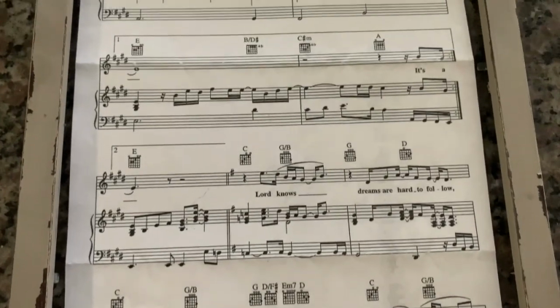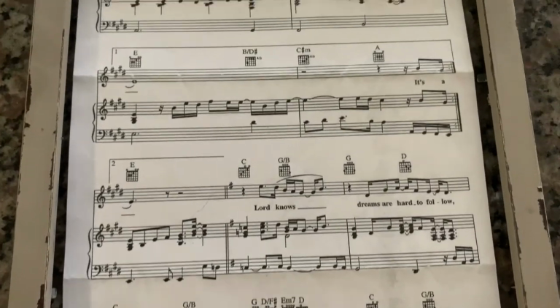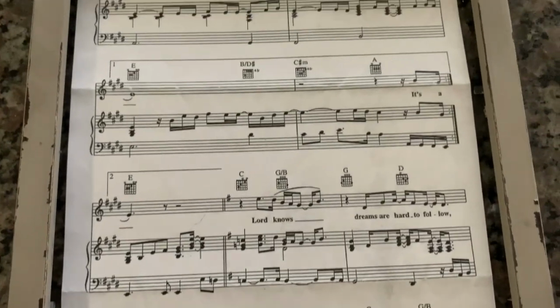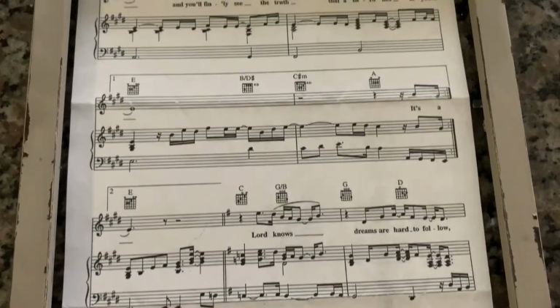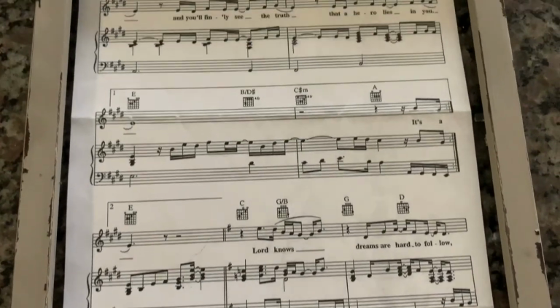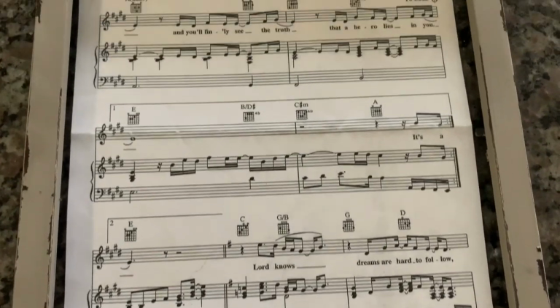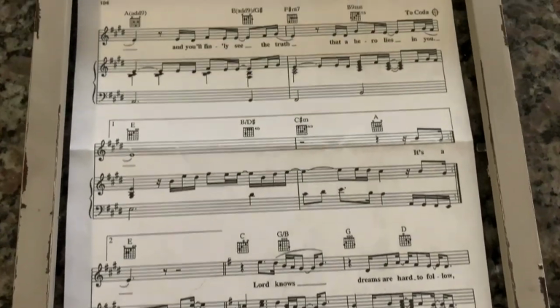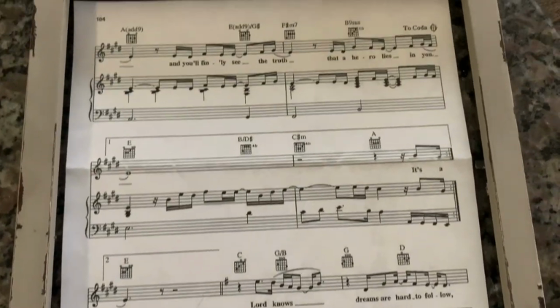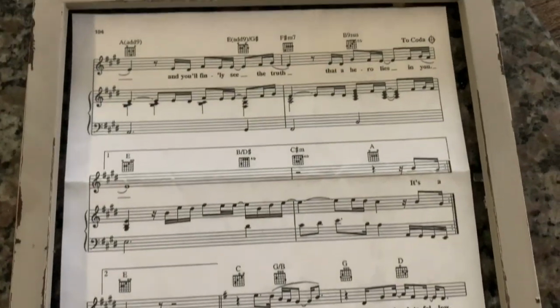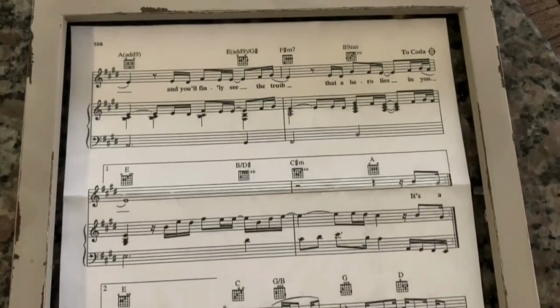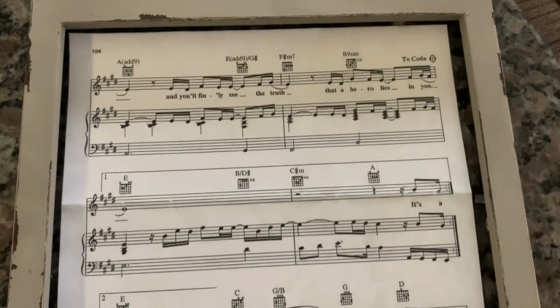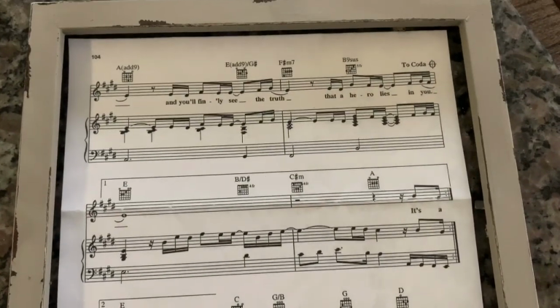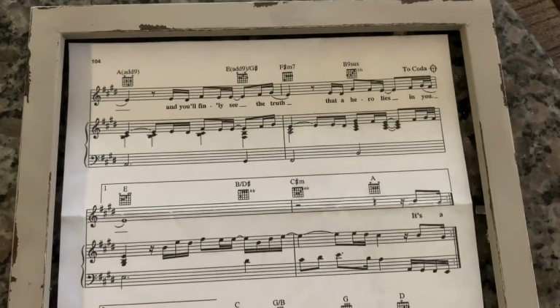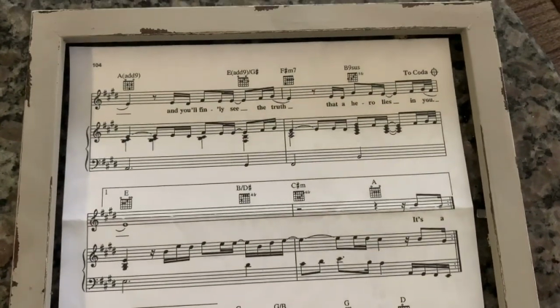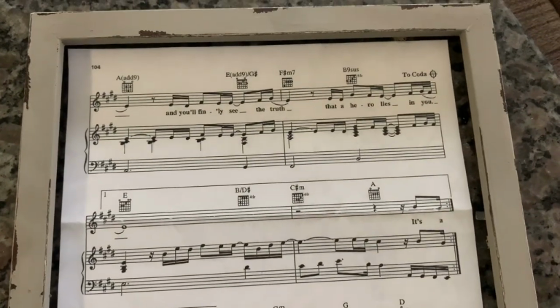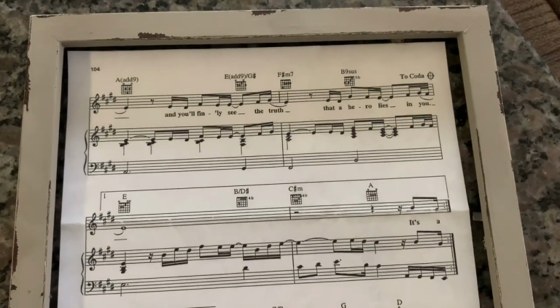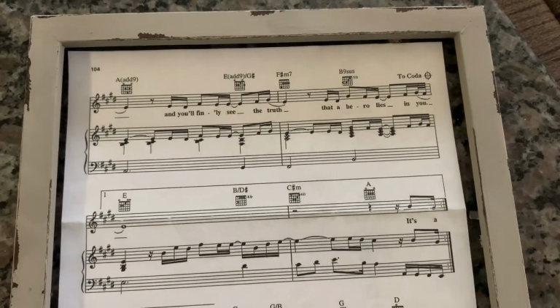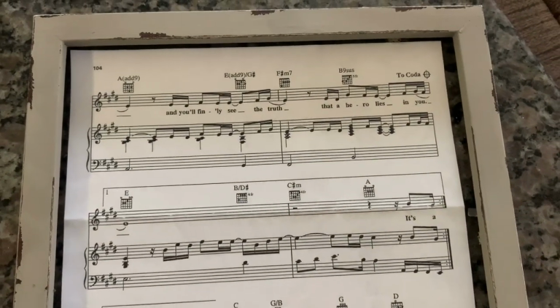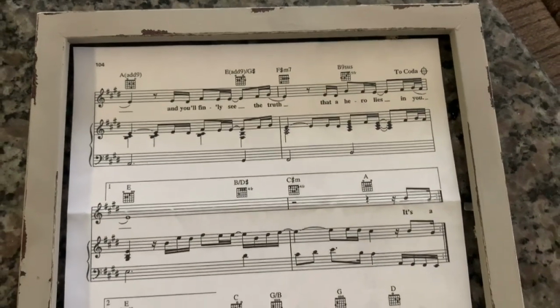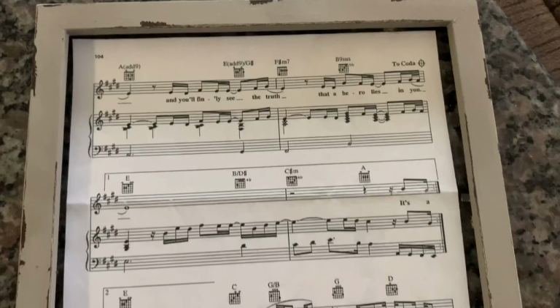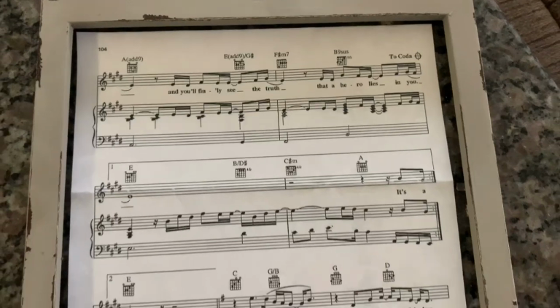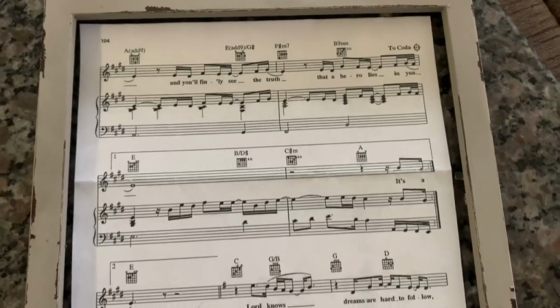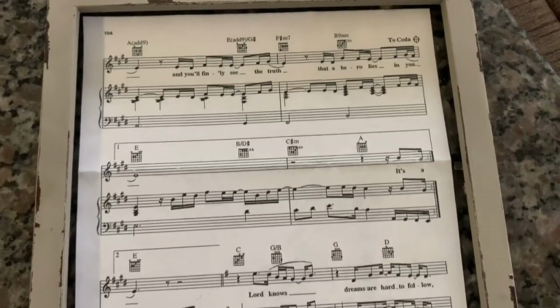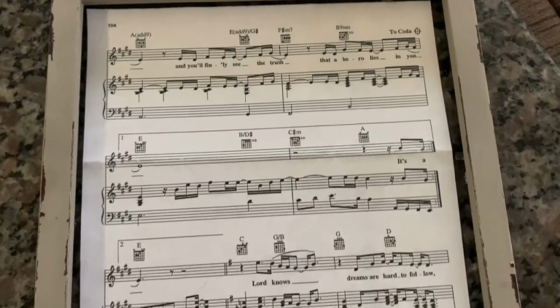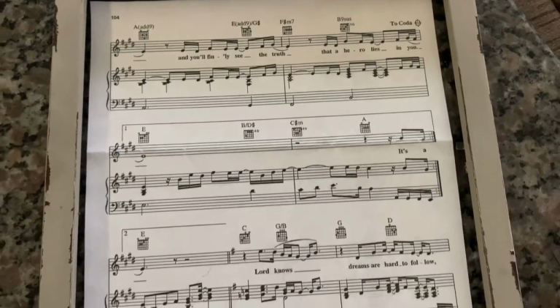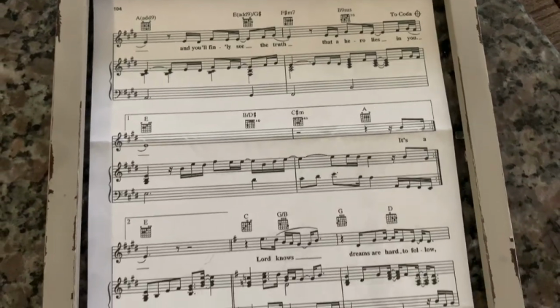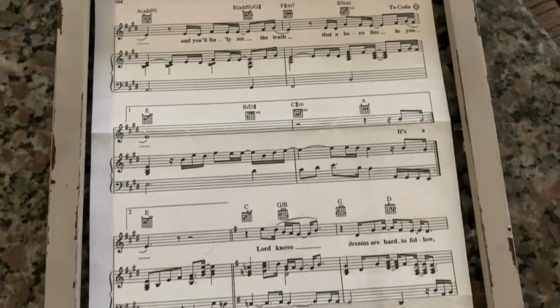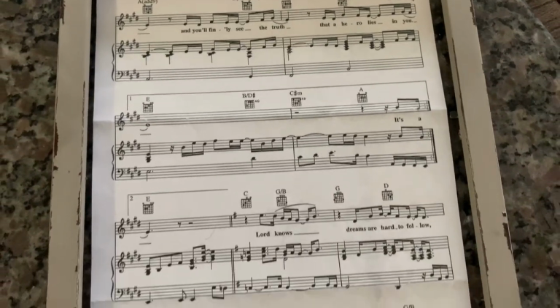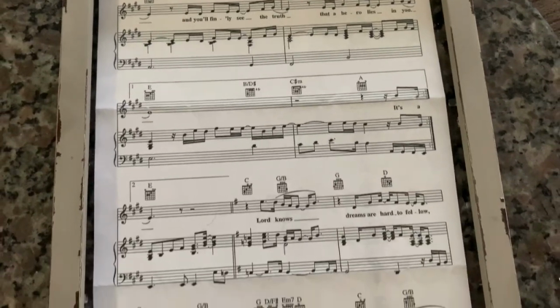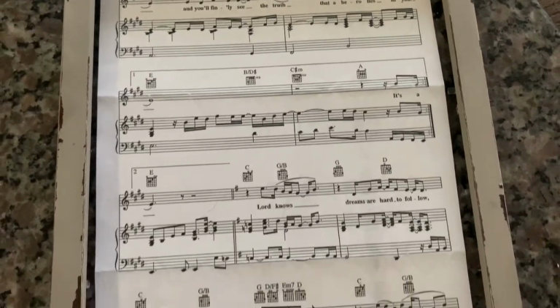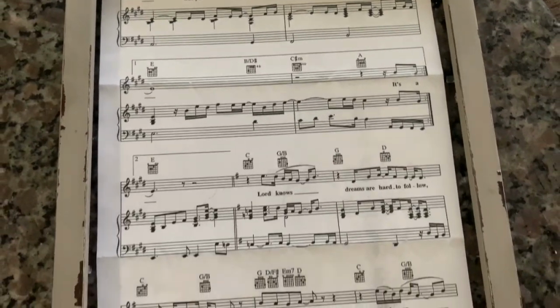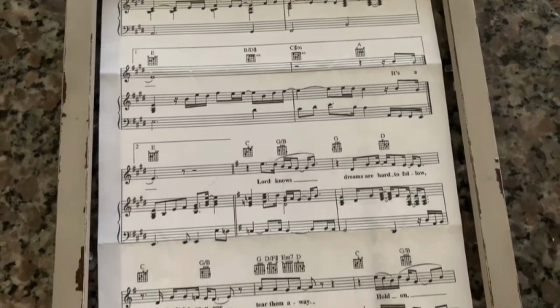This music sheet means so much to me since it was given to me by my mother and I really miss her.